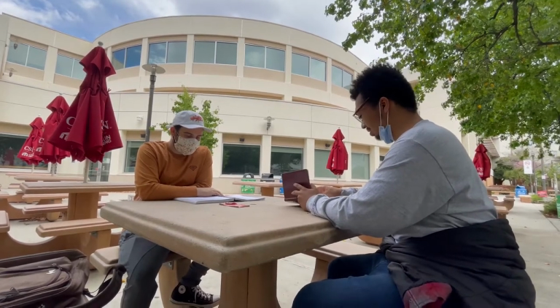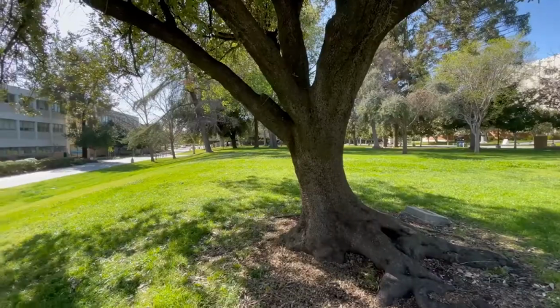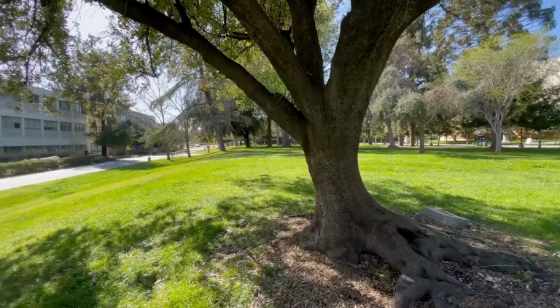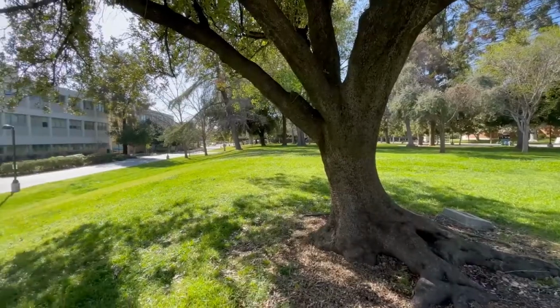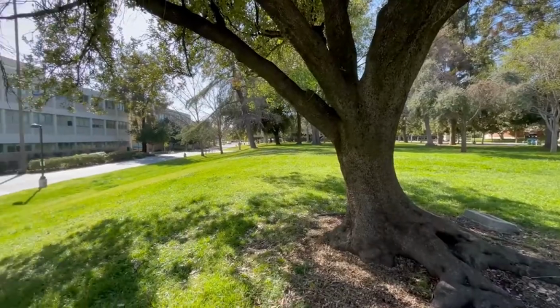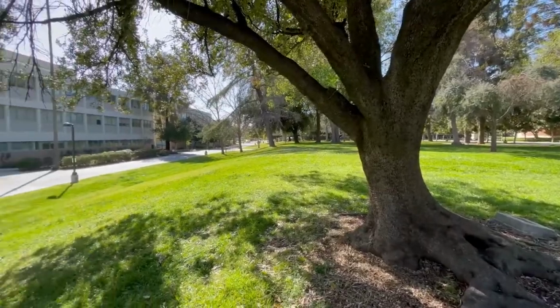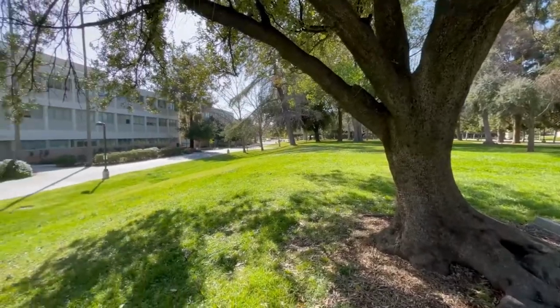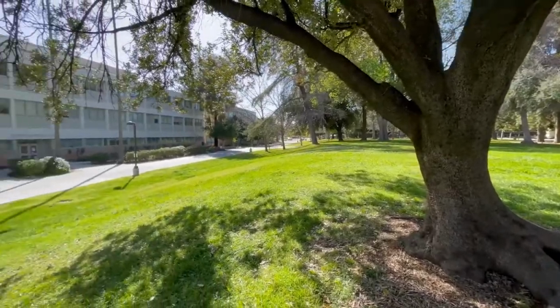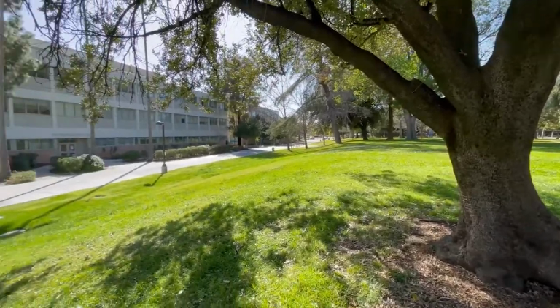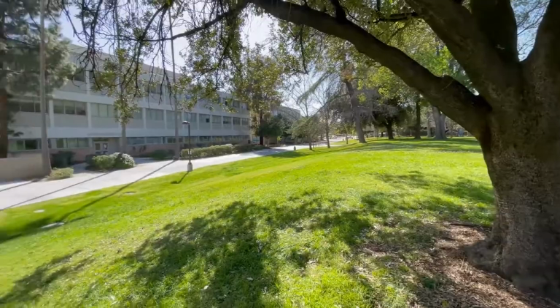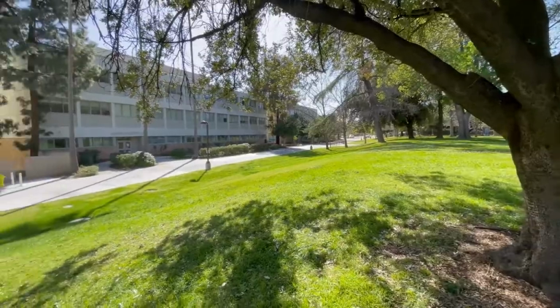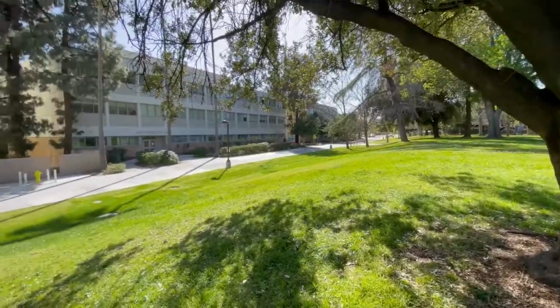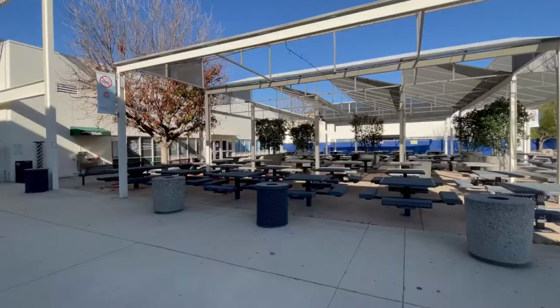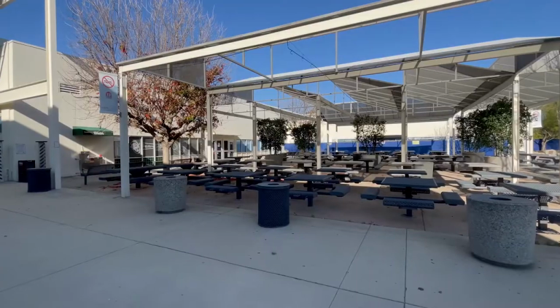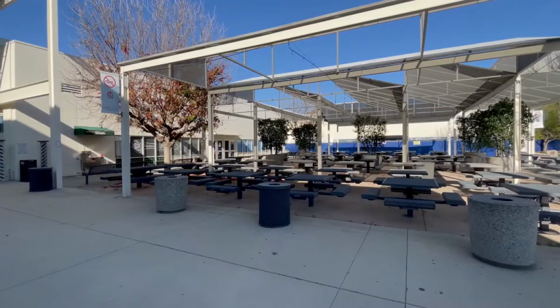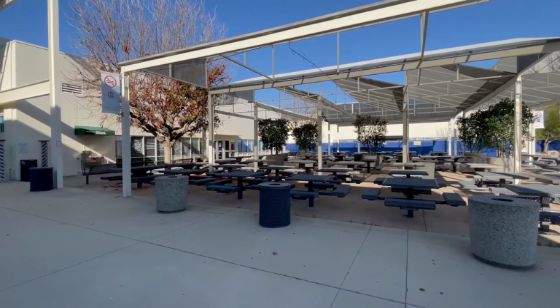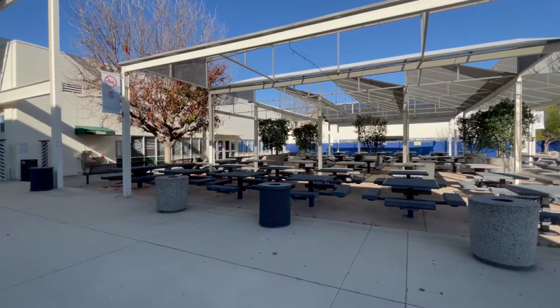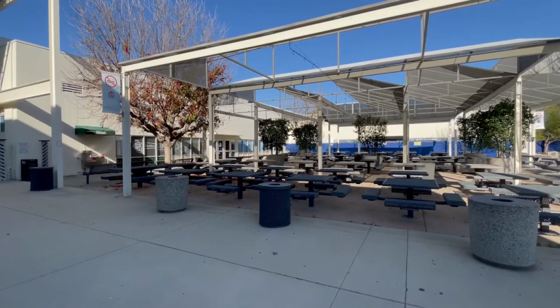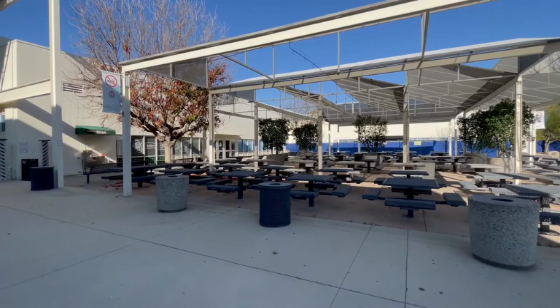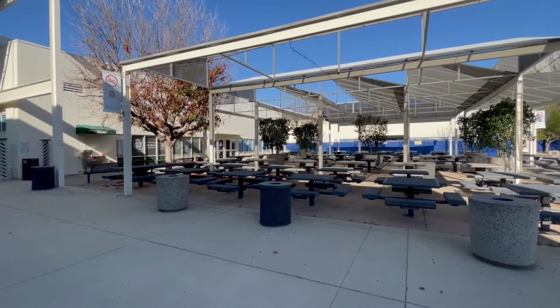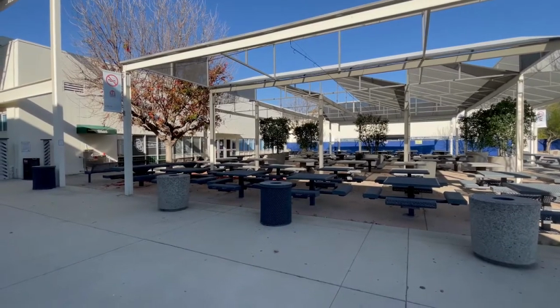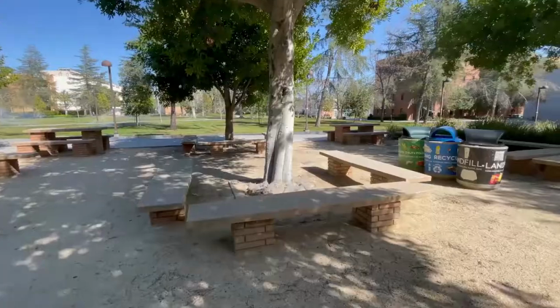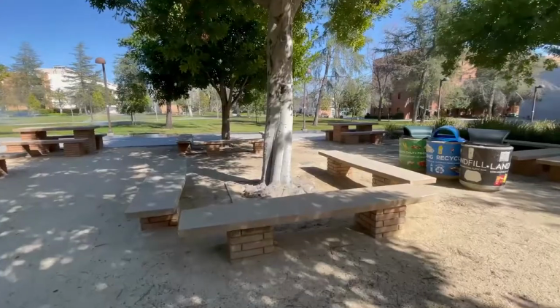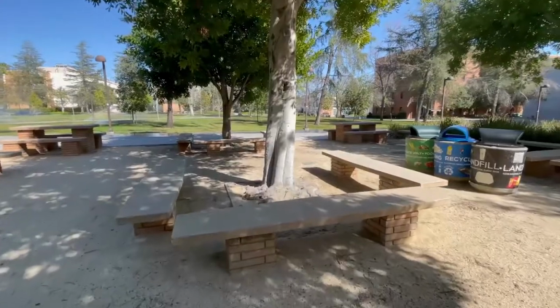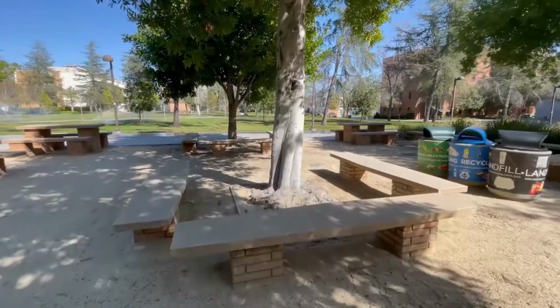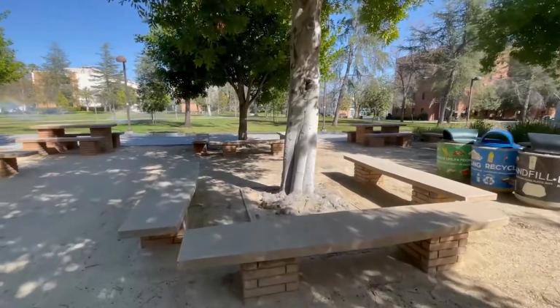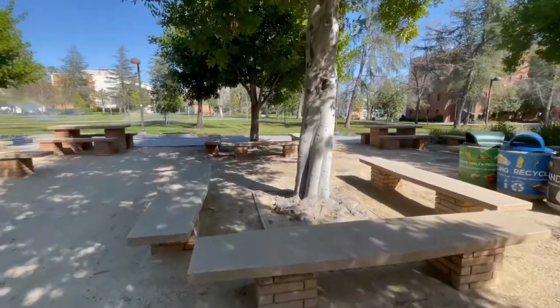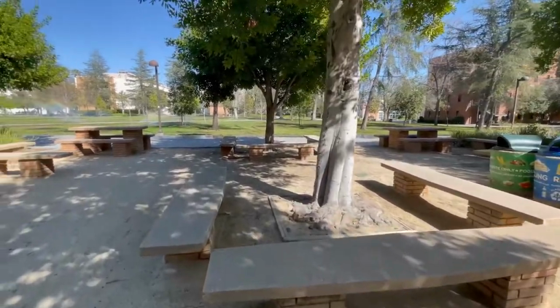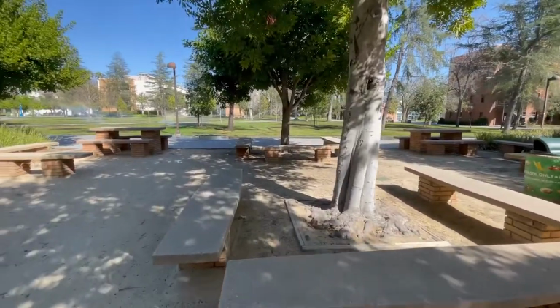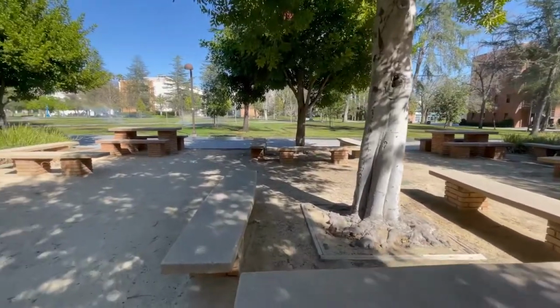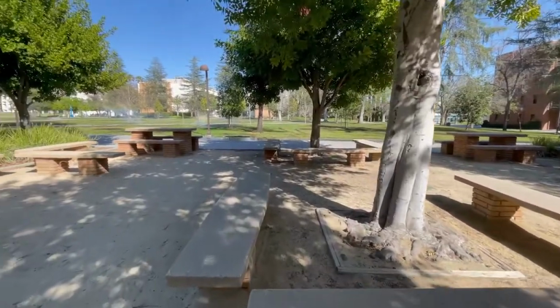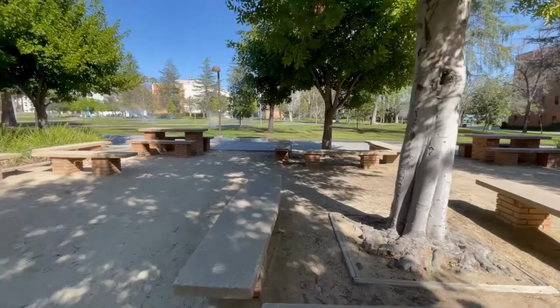These are only but a few study spots on the CSUN campus. We hope this video was able to help prepare you to adjust to campus life when the time comes.